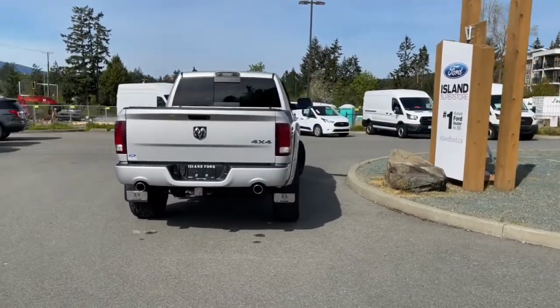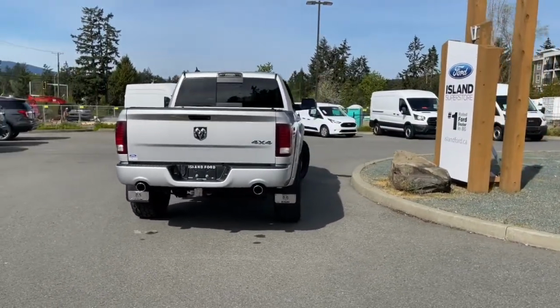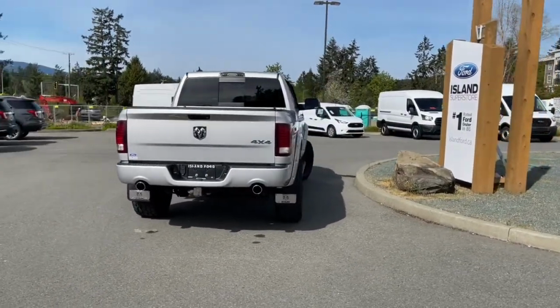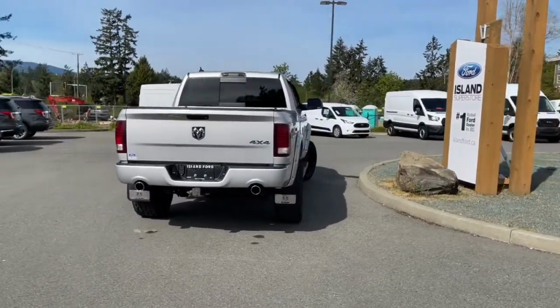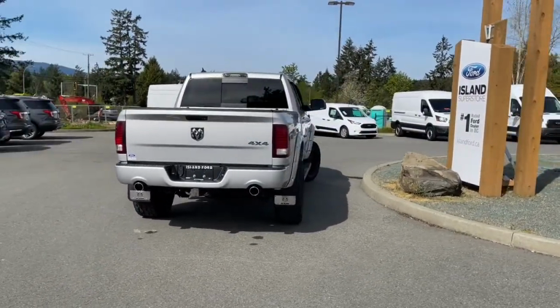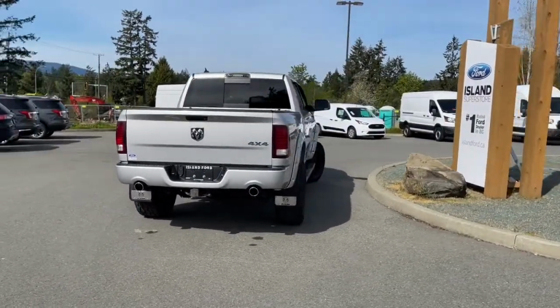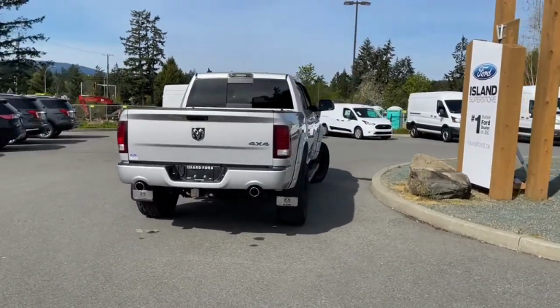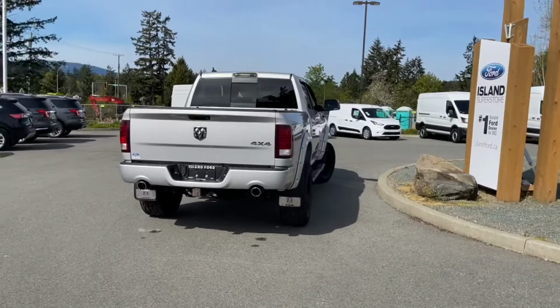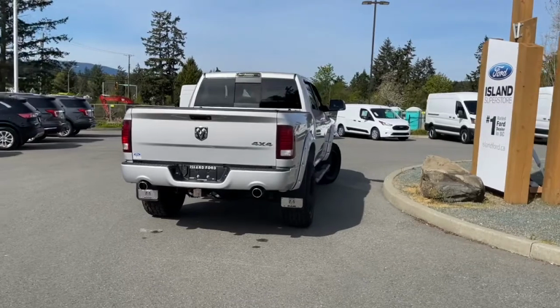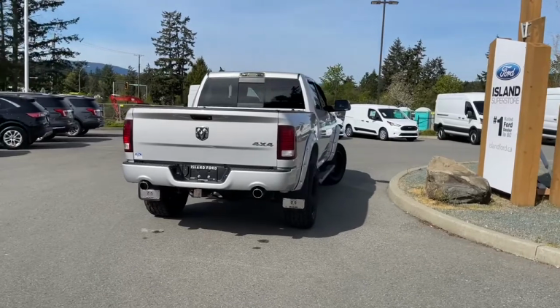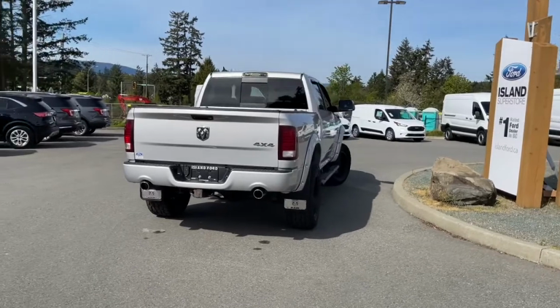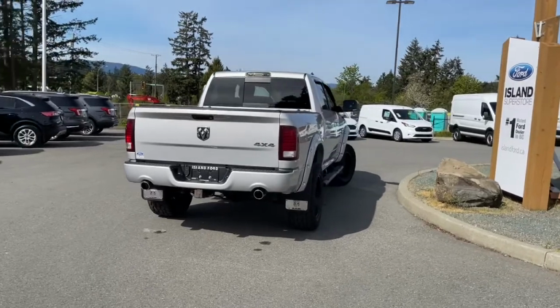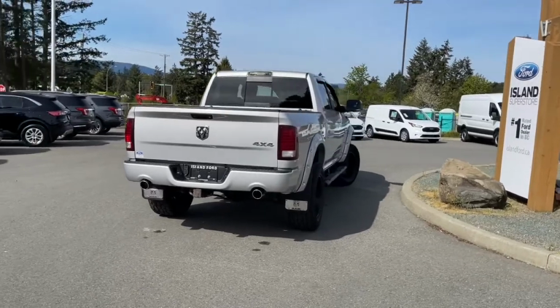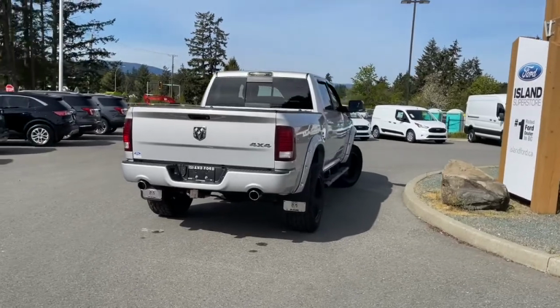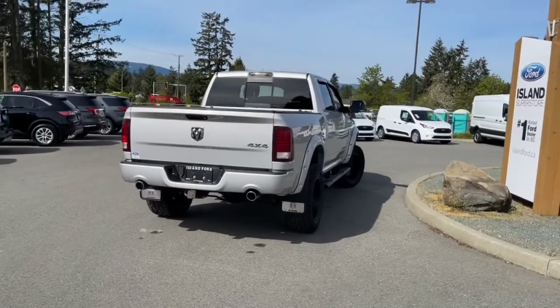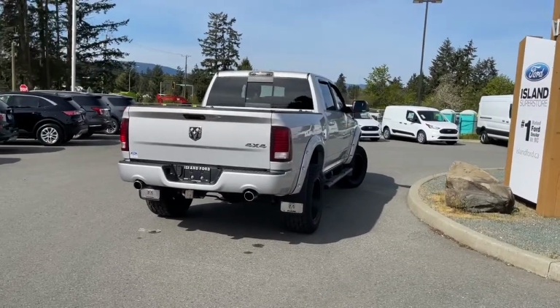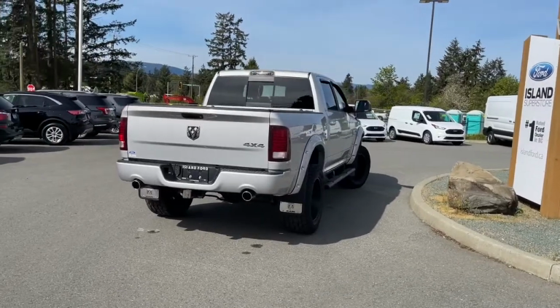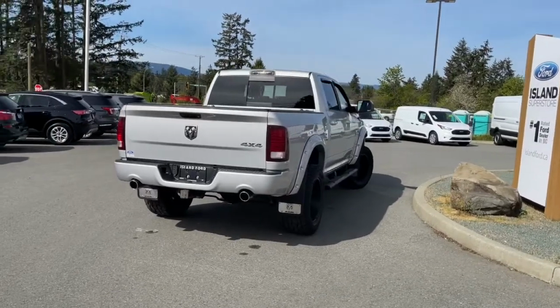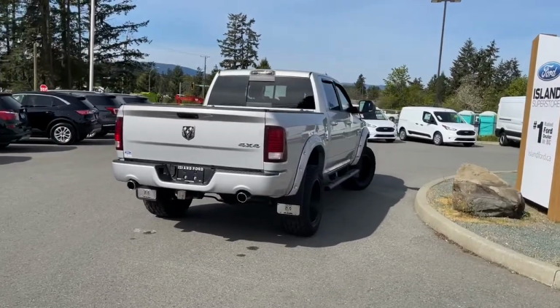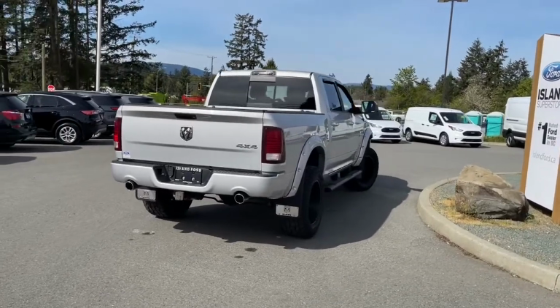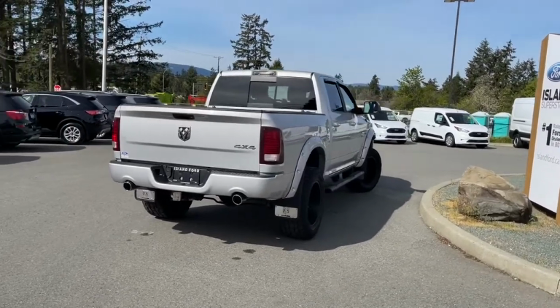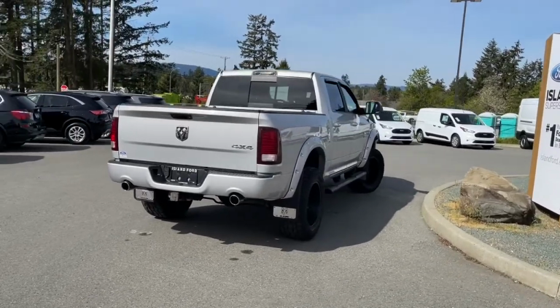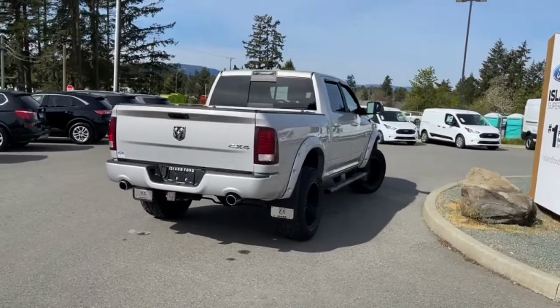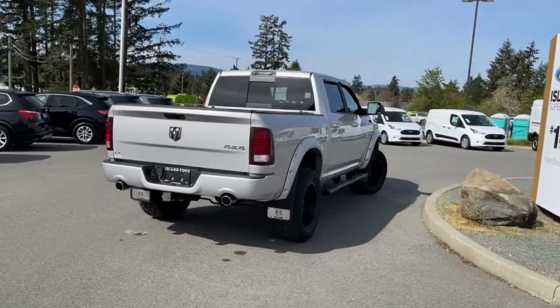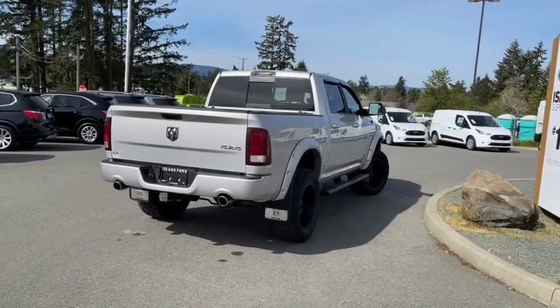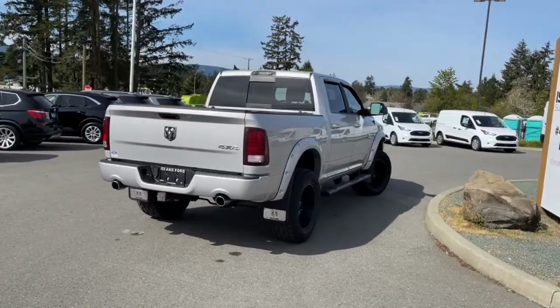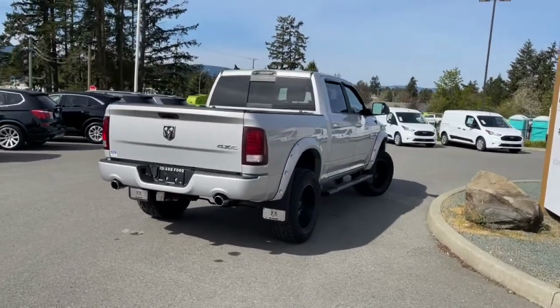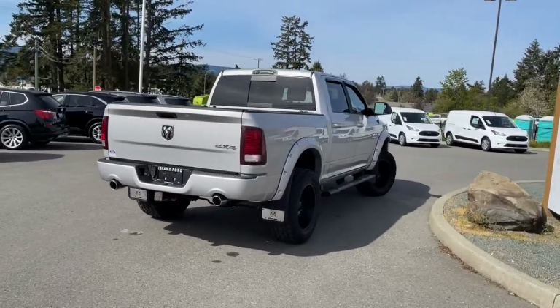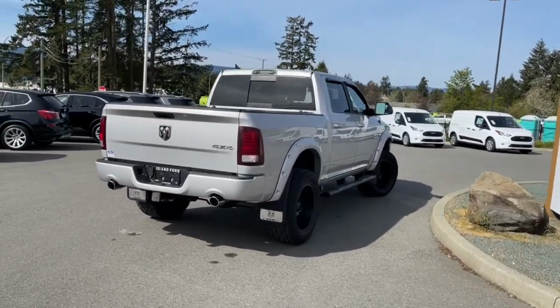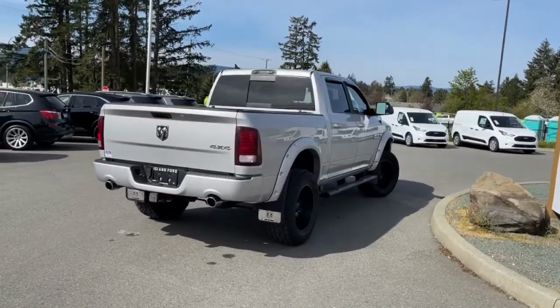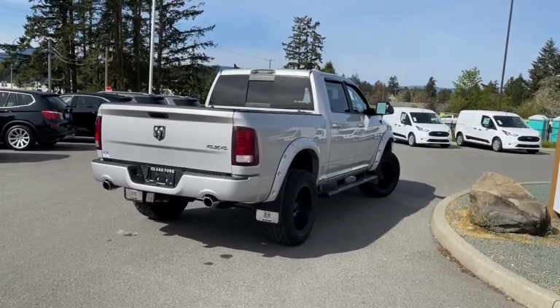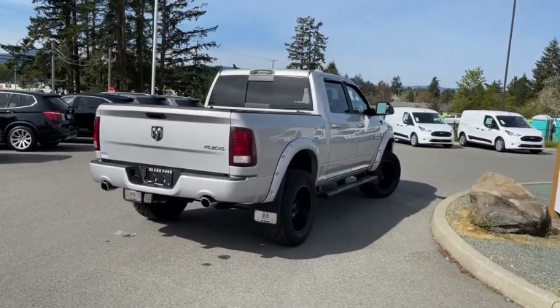It's really easy to take this vehicle out on a test drive, and you can book that online at islandford.ca.